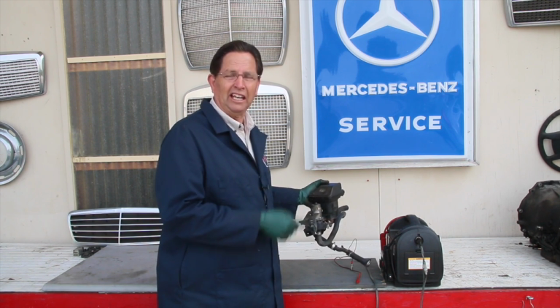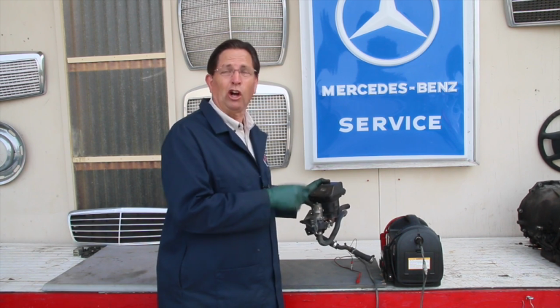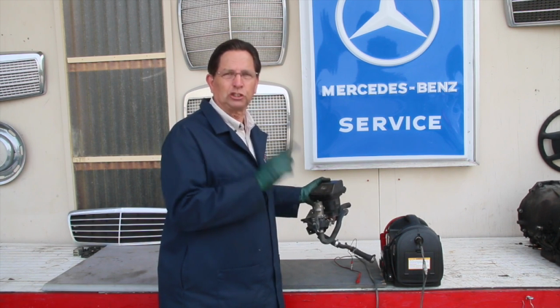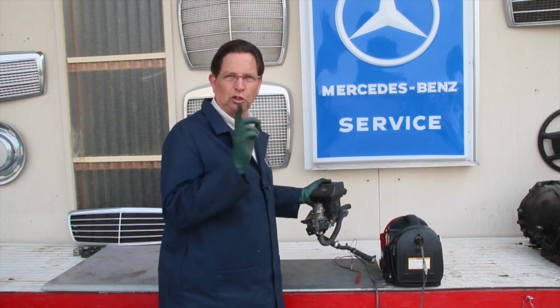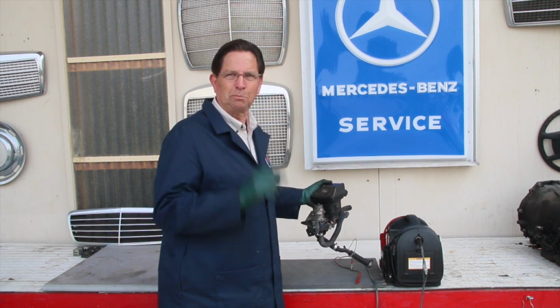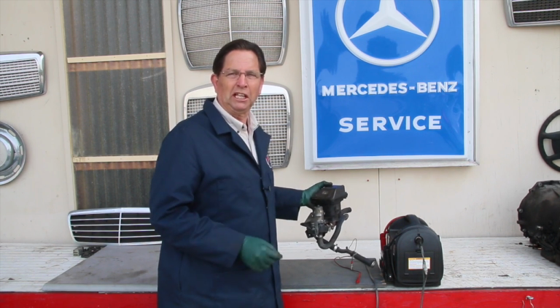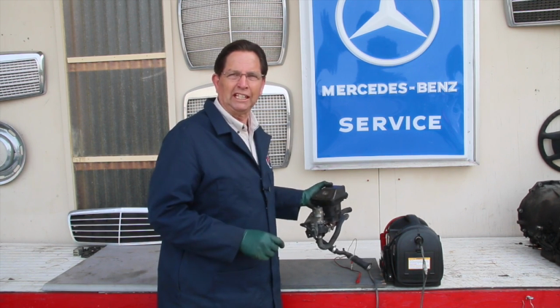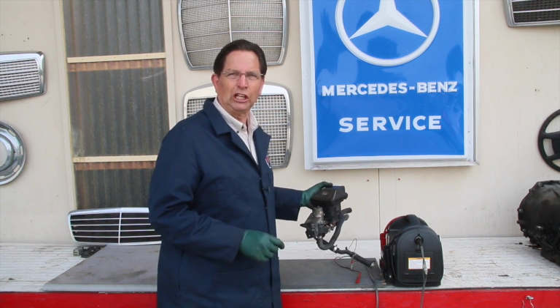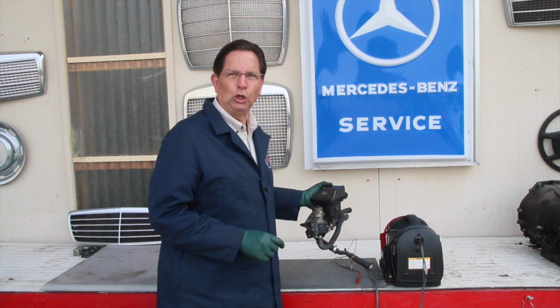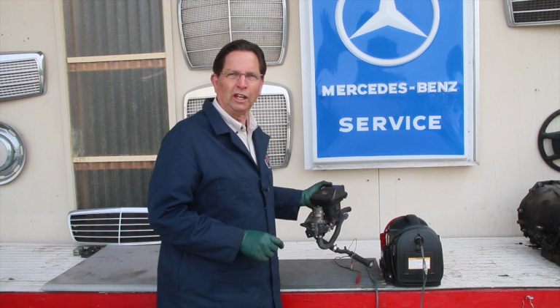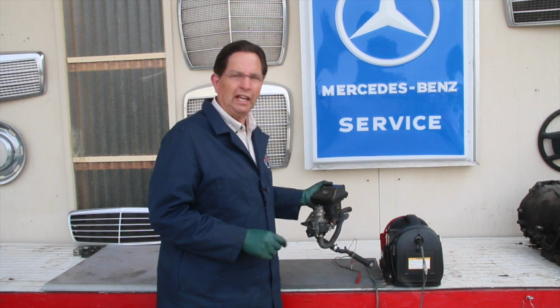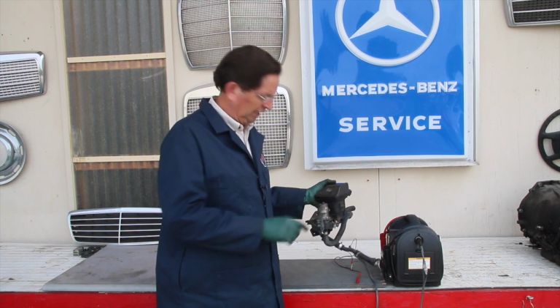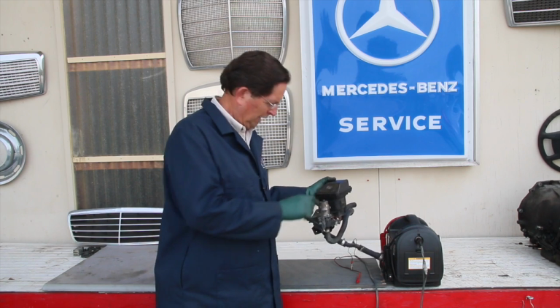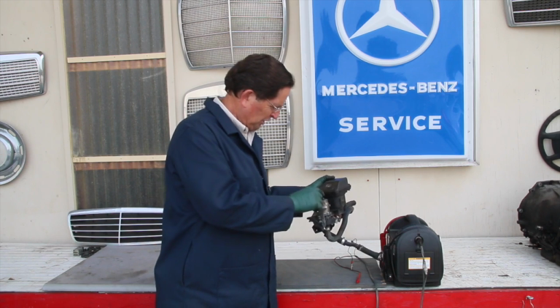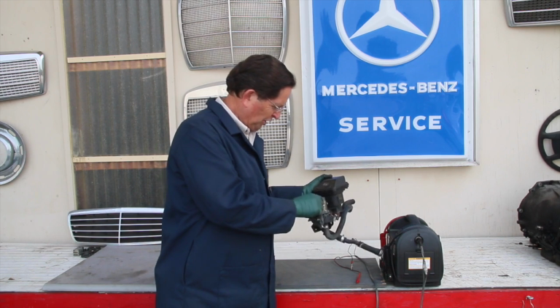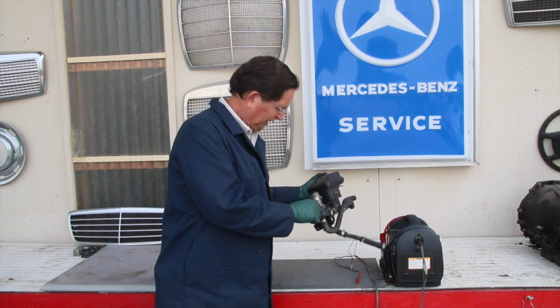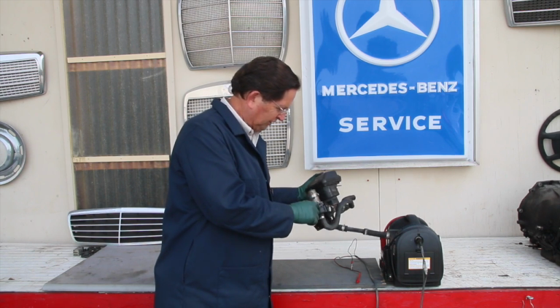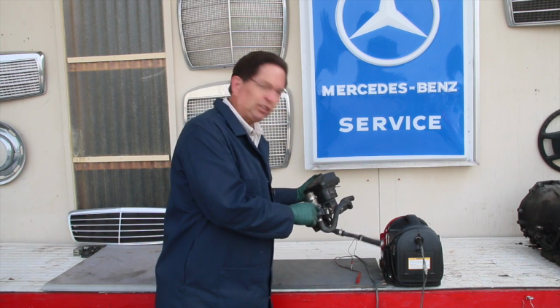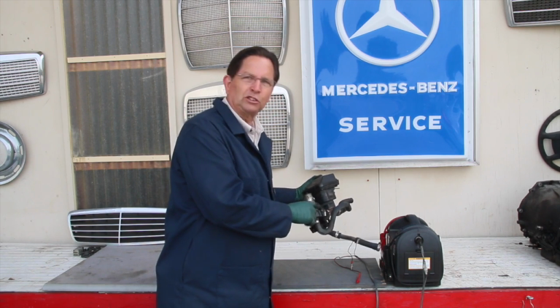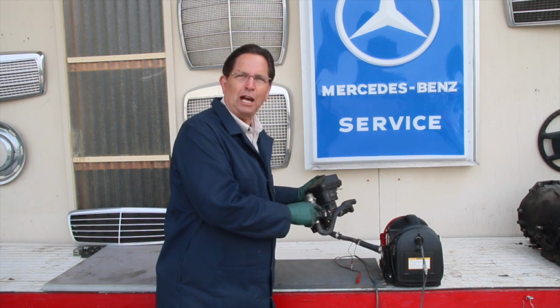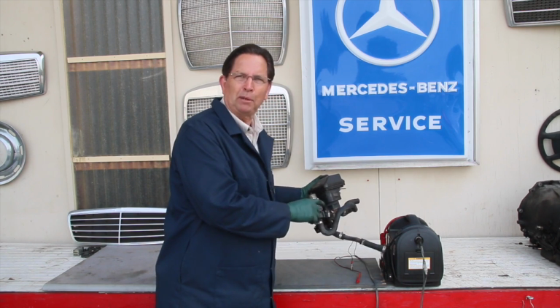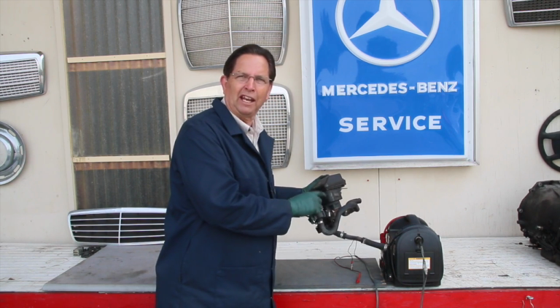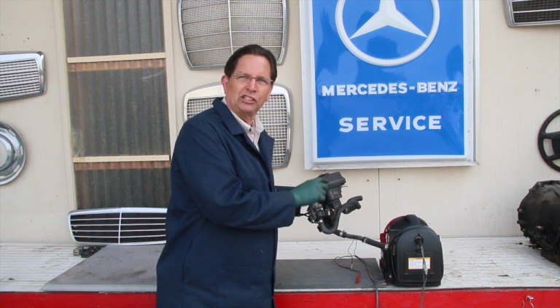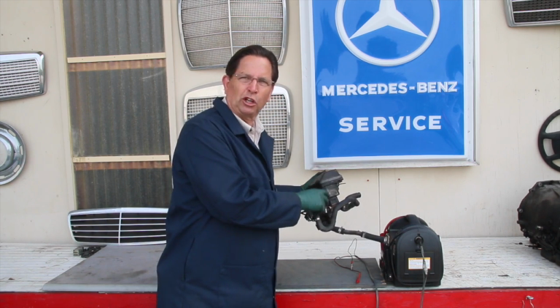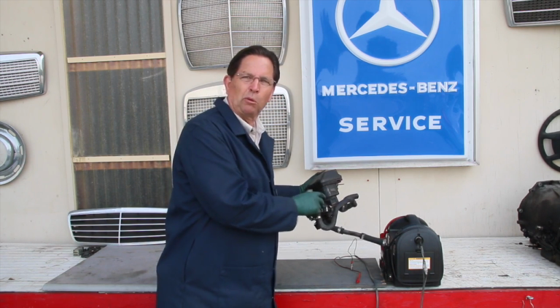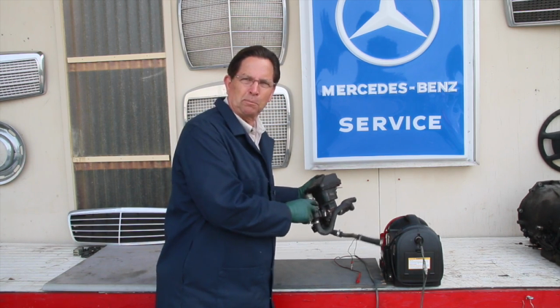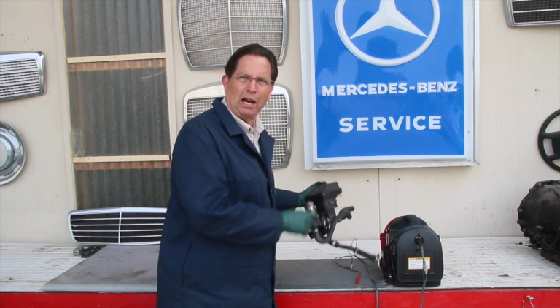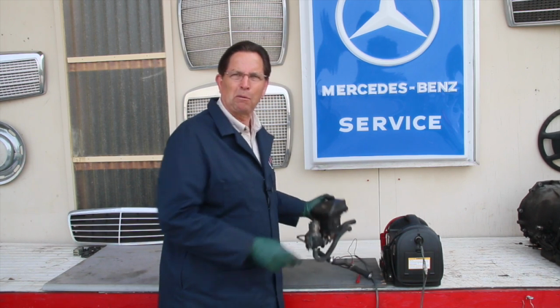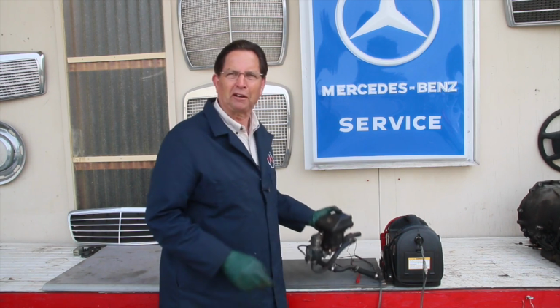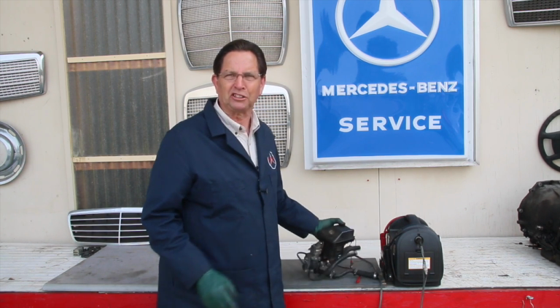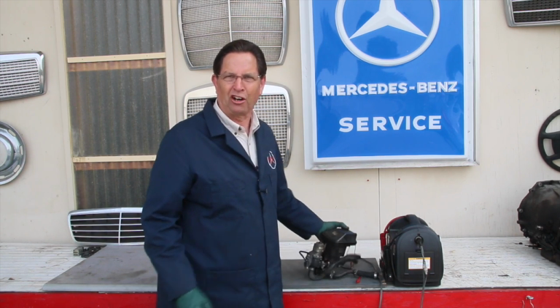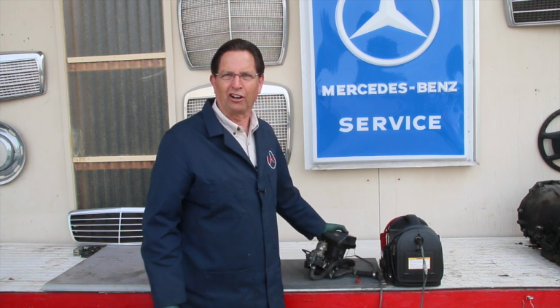It also could be leaking coolant. Let me show you this close up and show you where the problem areas are.